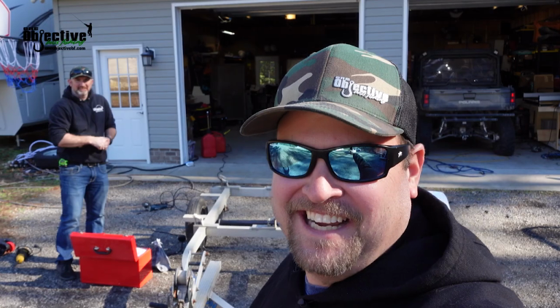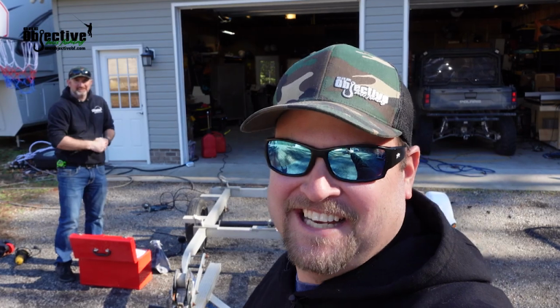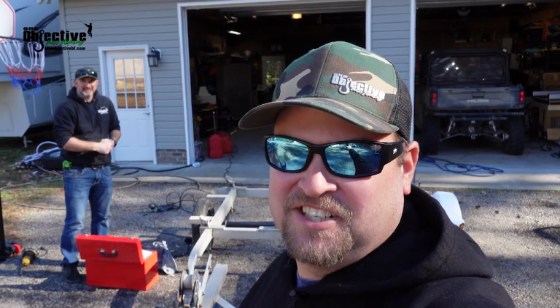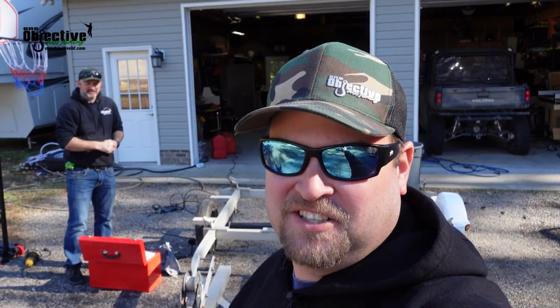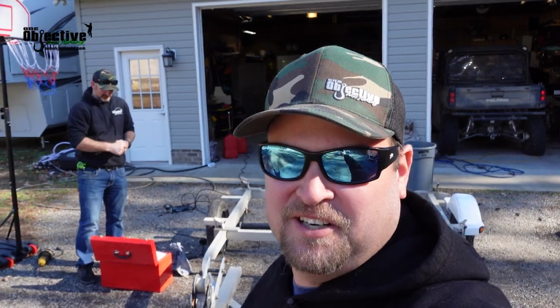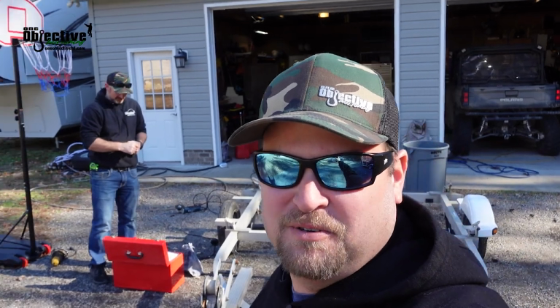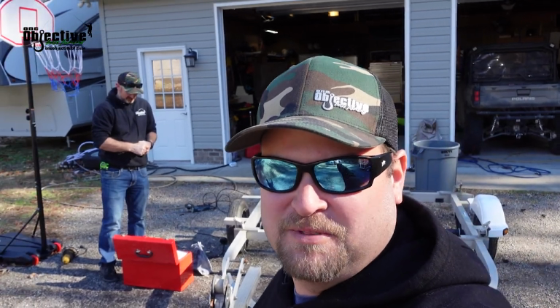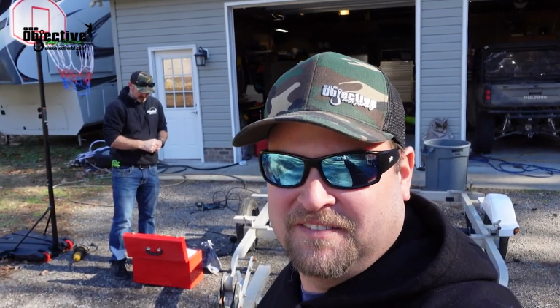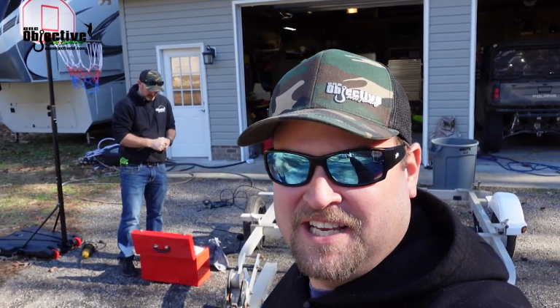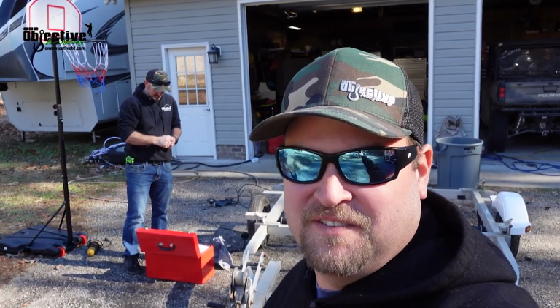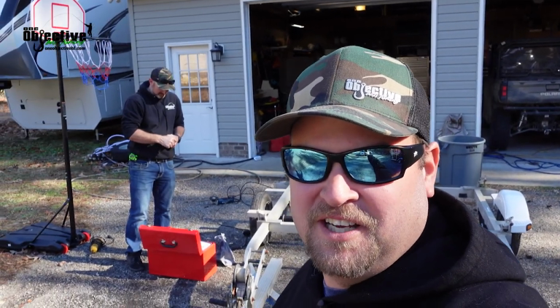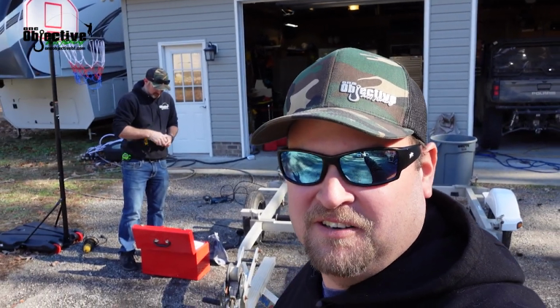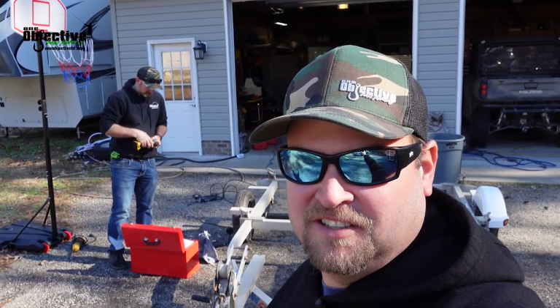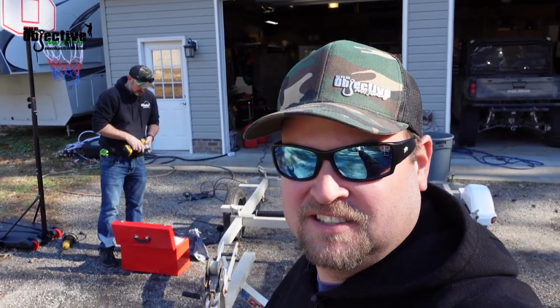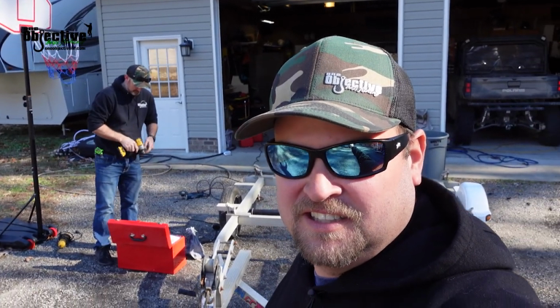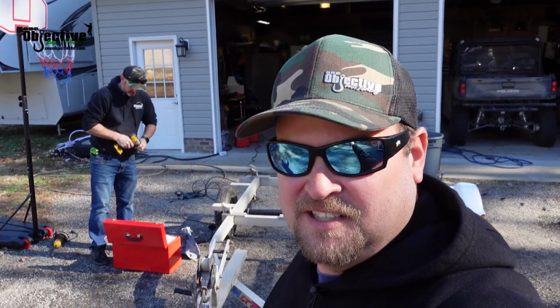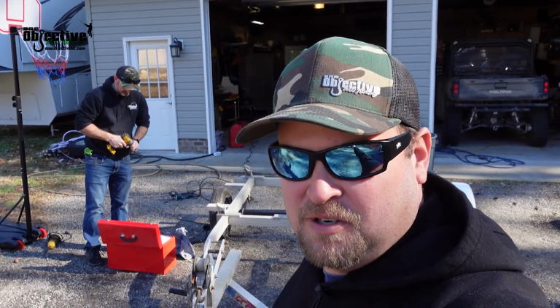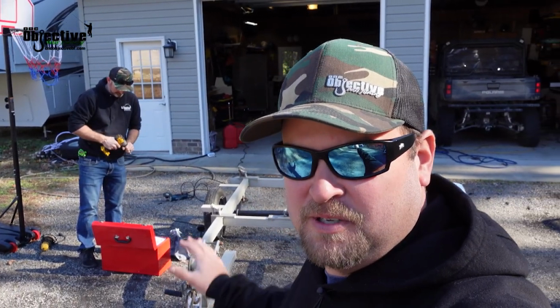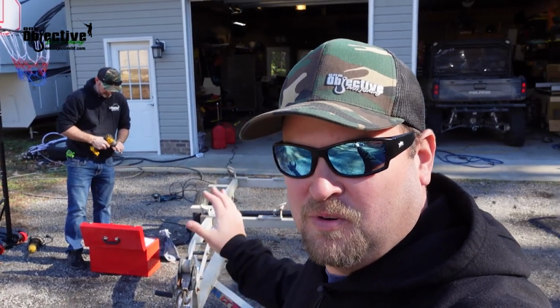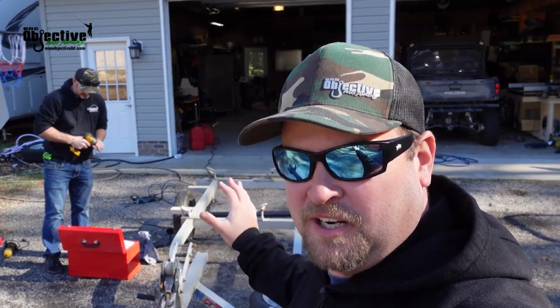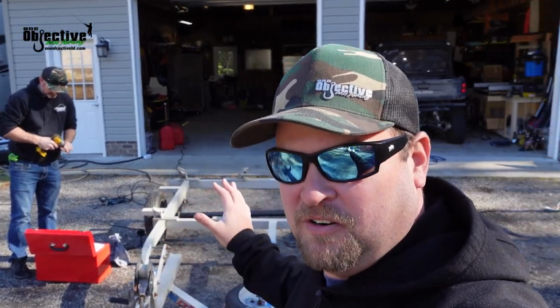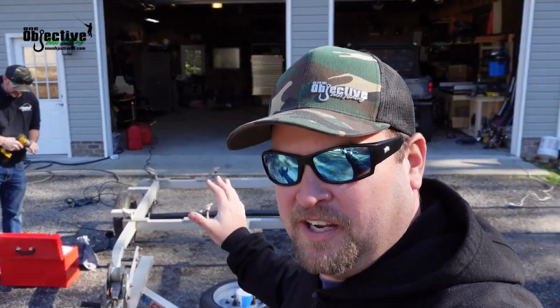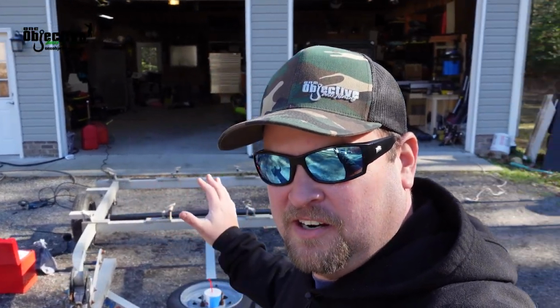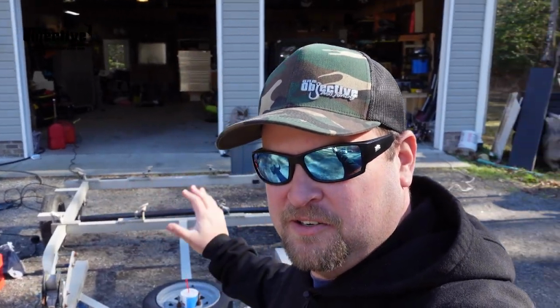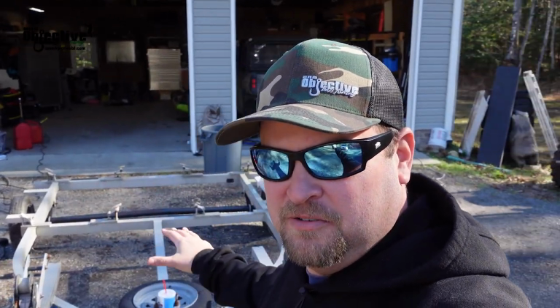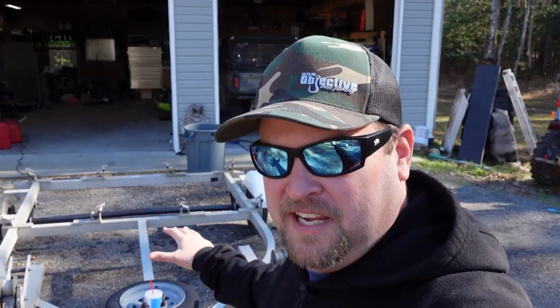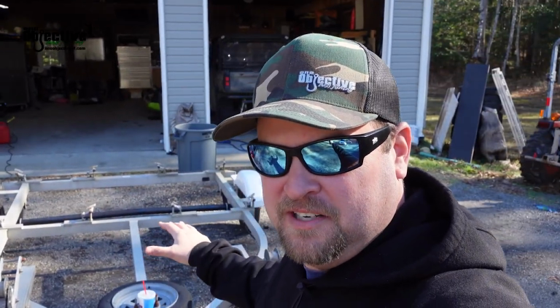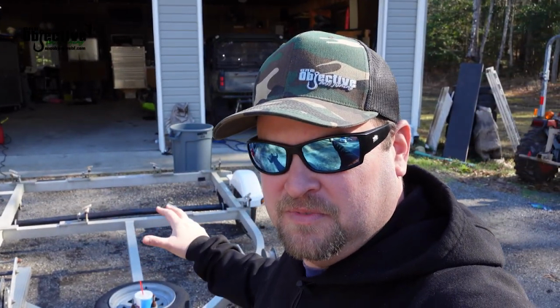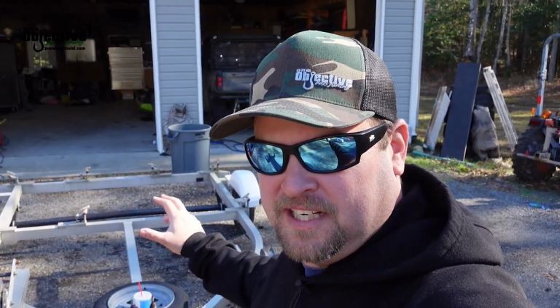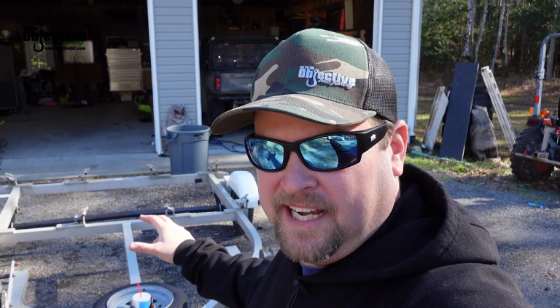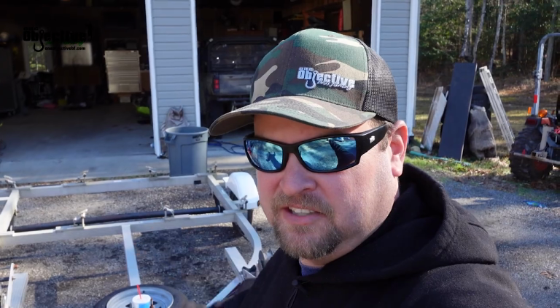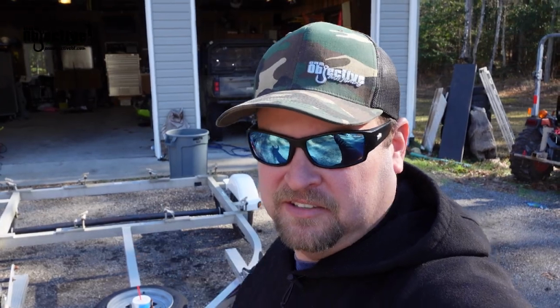Hey guys, Josh Carter here. One objective for today's video — we're going to be working on our new tandem kayak trailer.